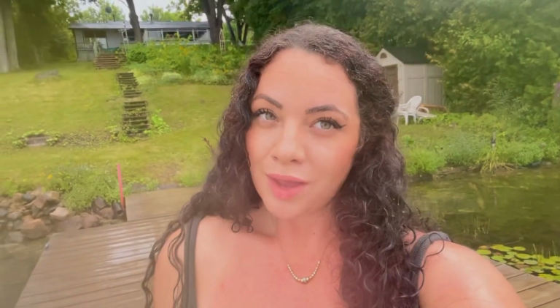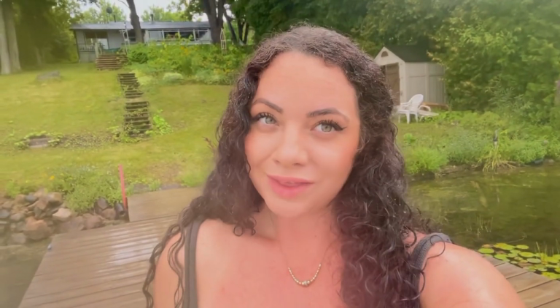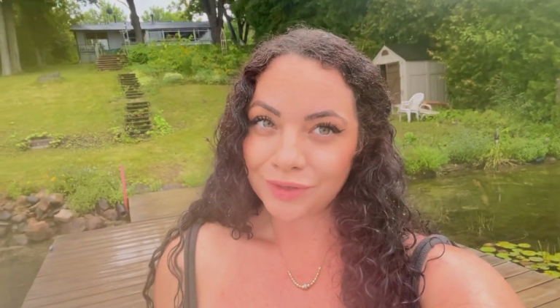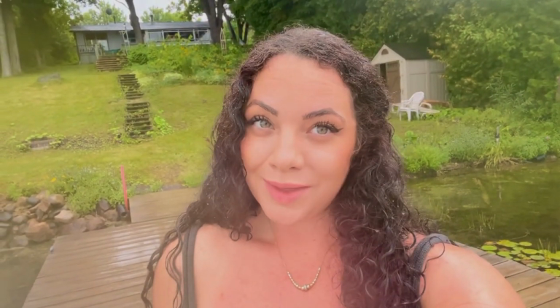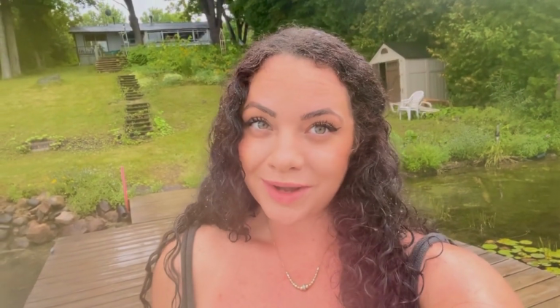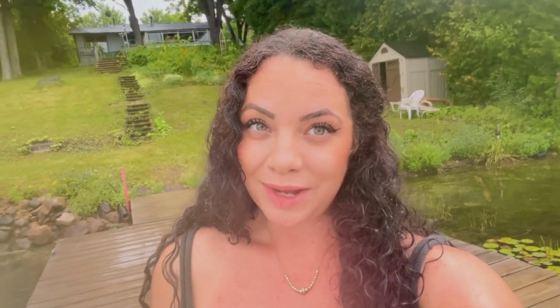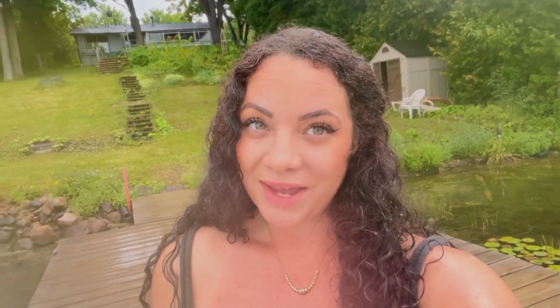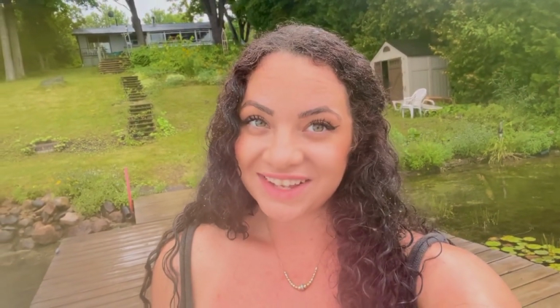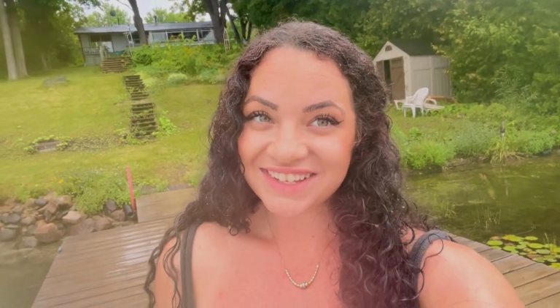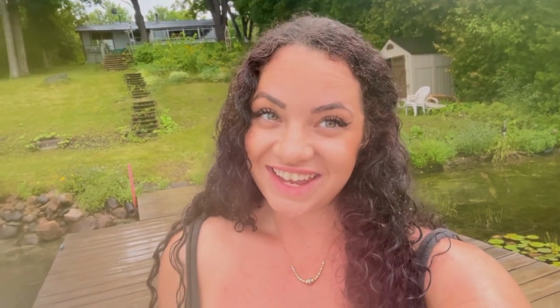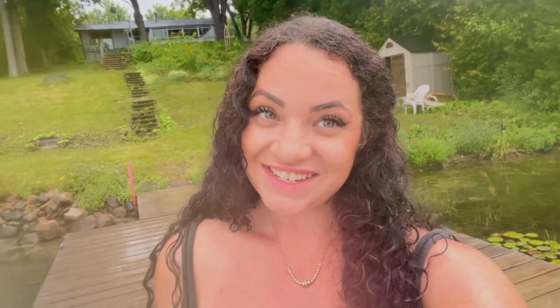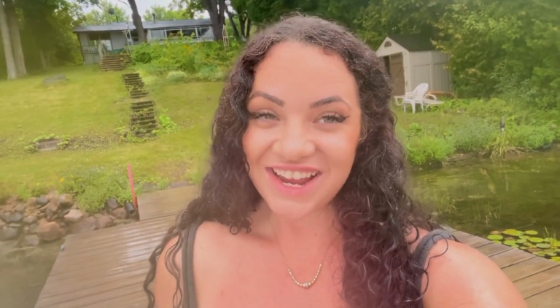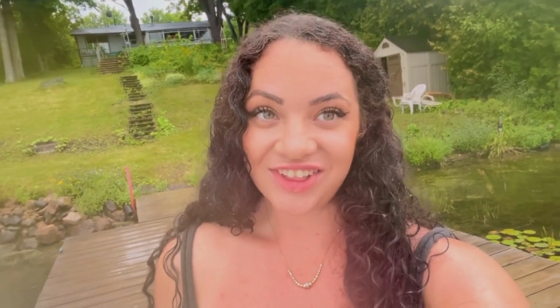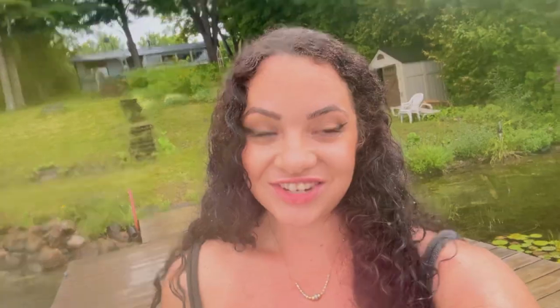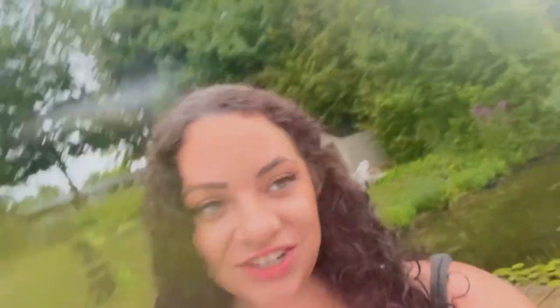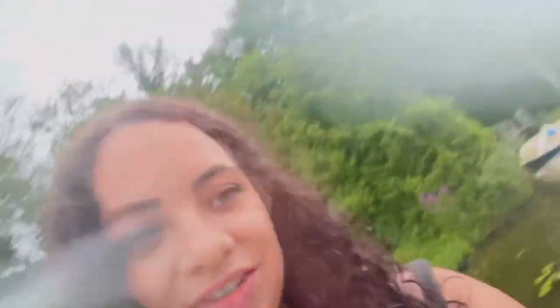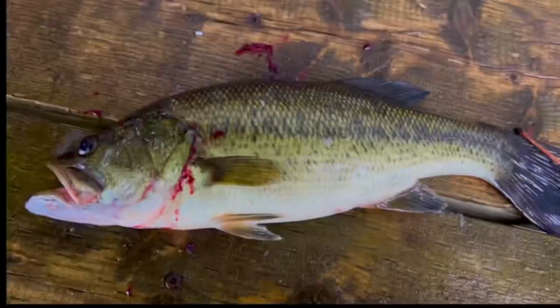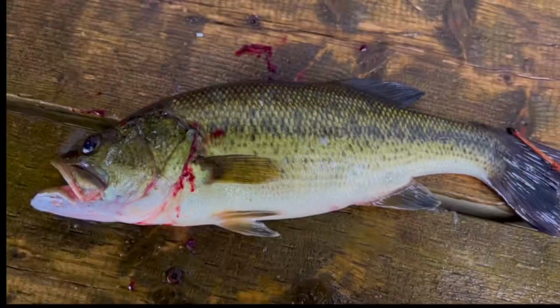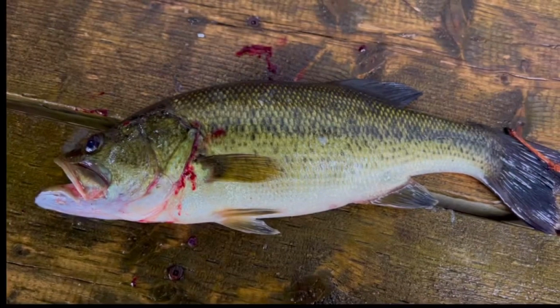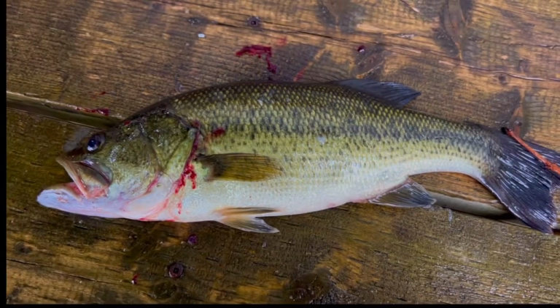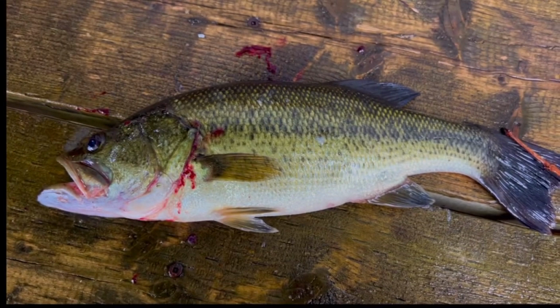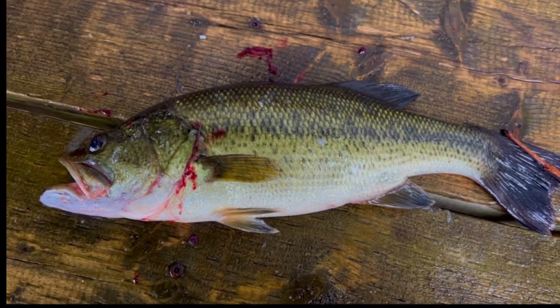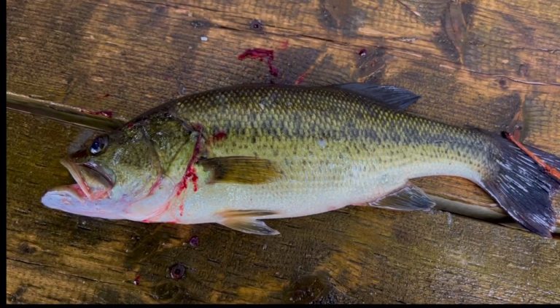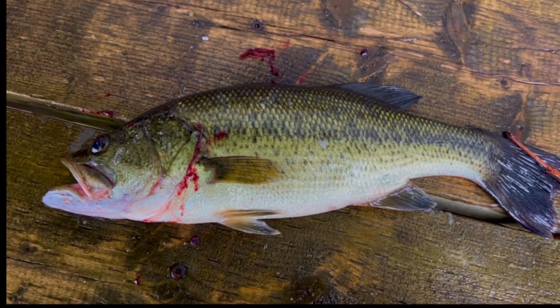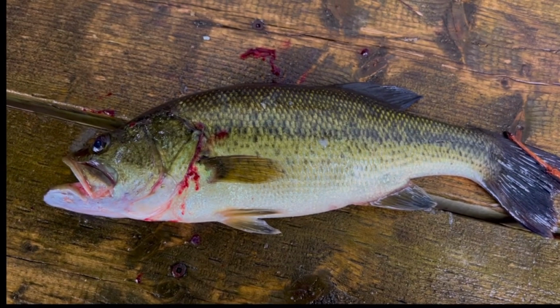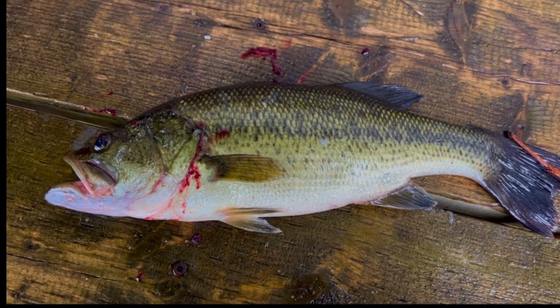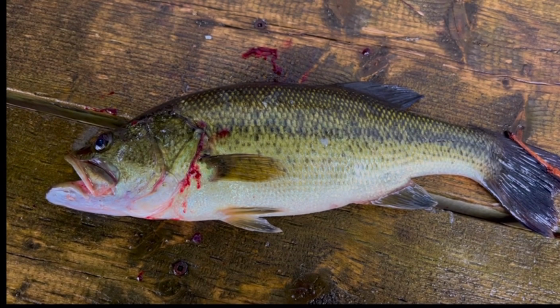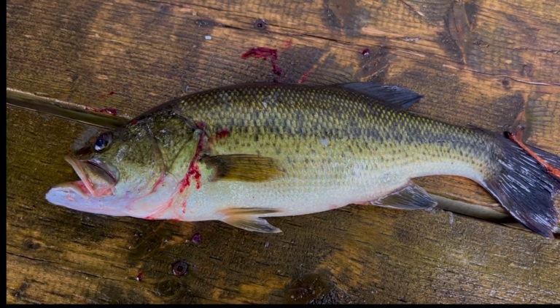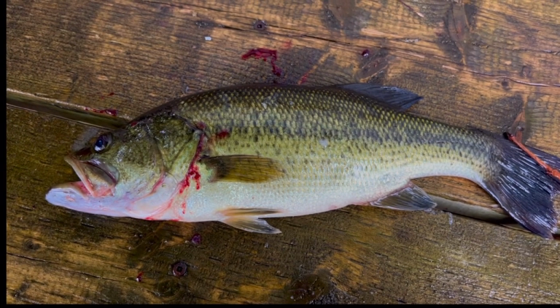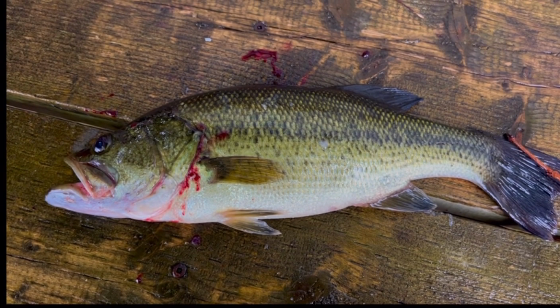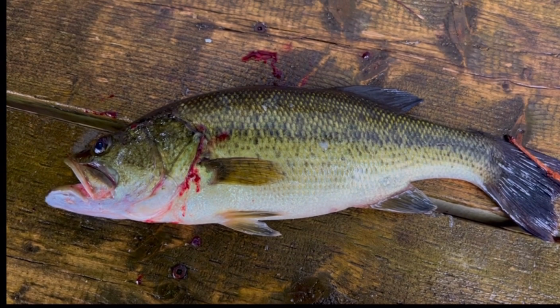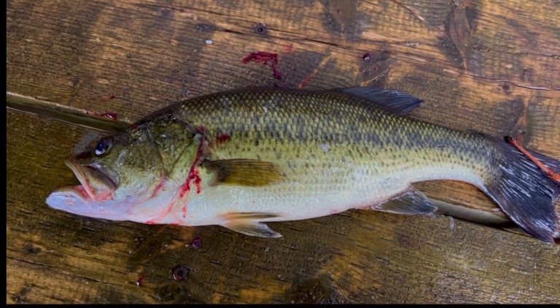A little wet but I made it back, and I got lunch. I'm just gonna show y'all how to scale this bass.